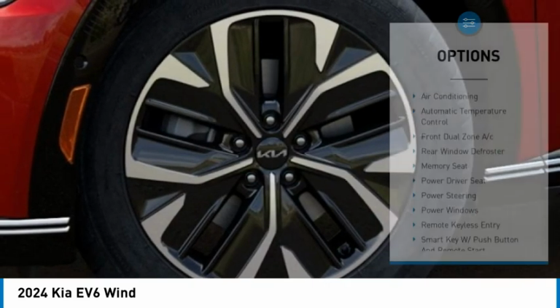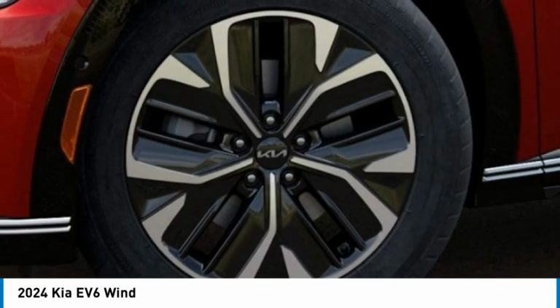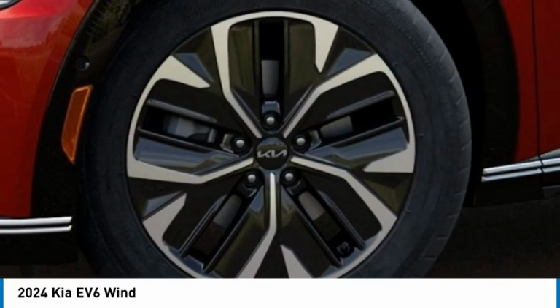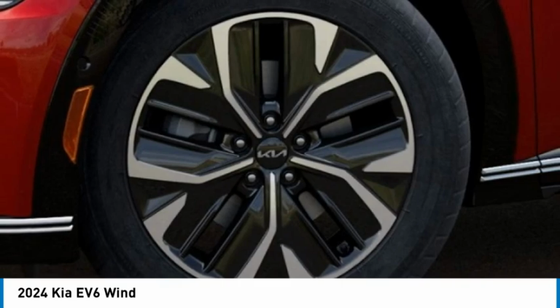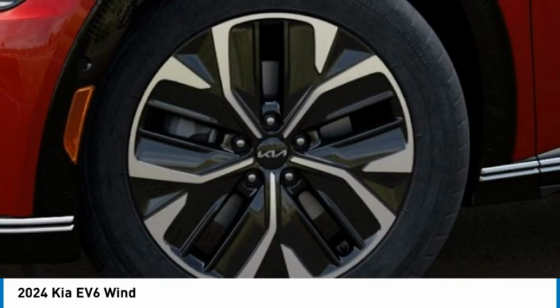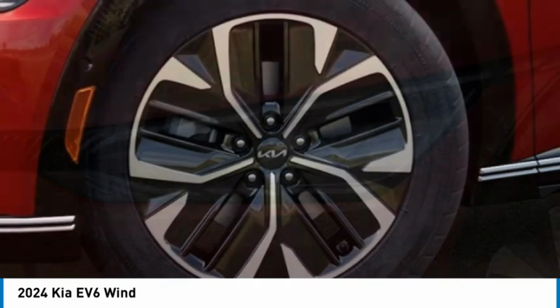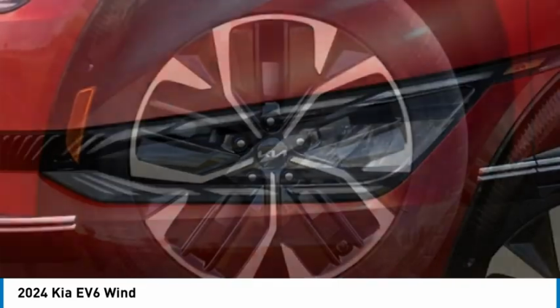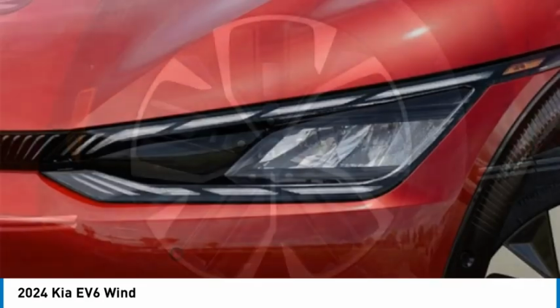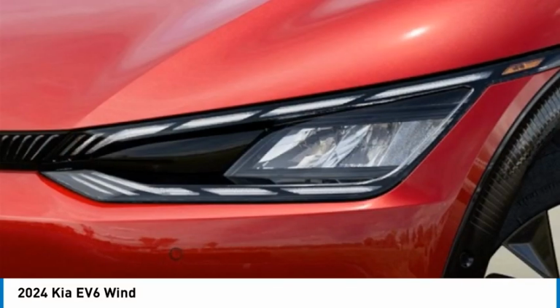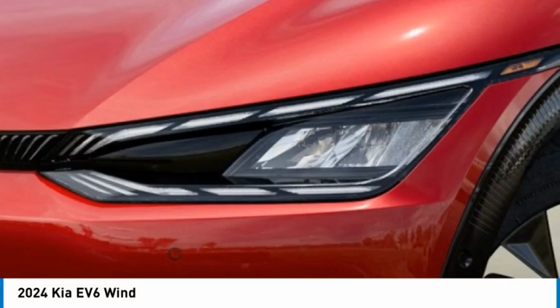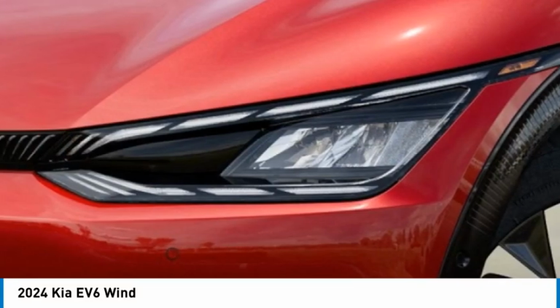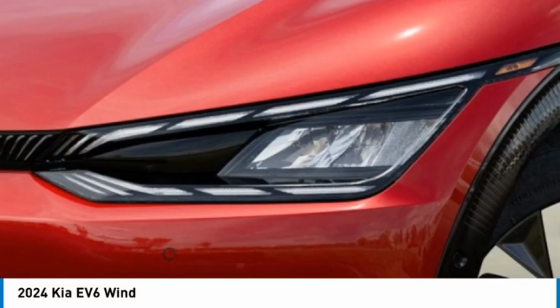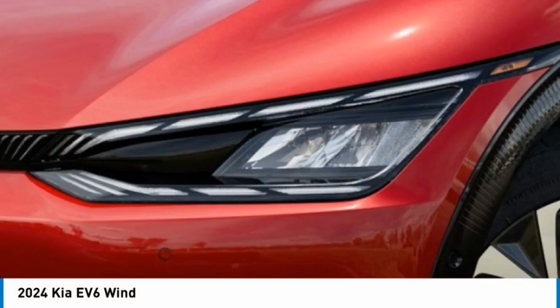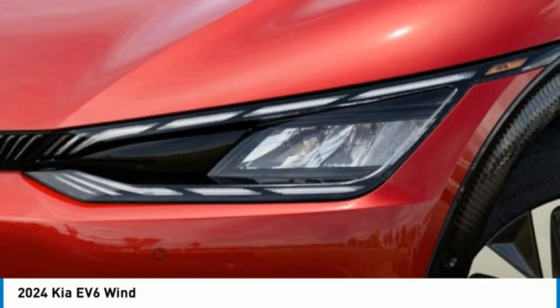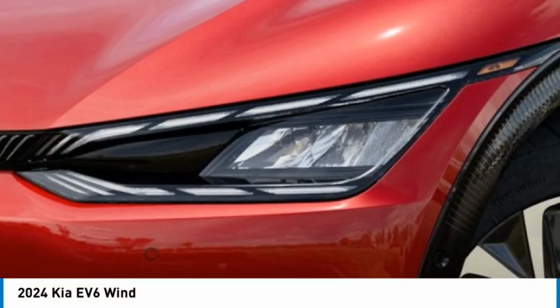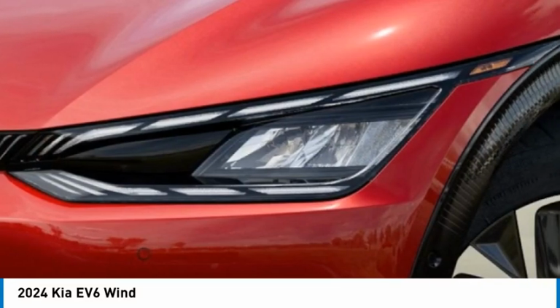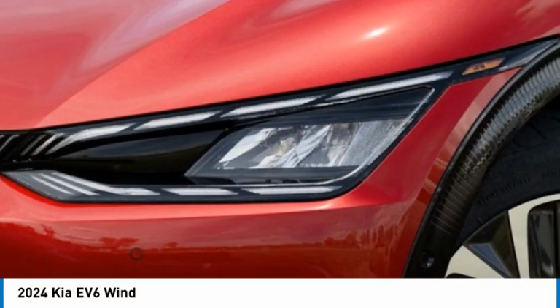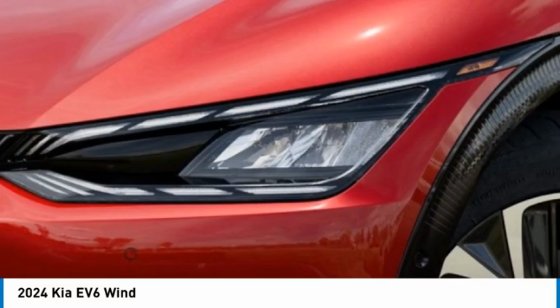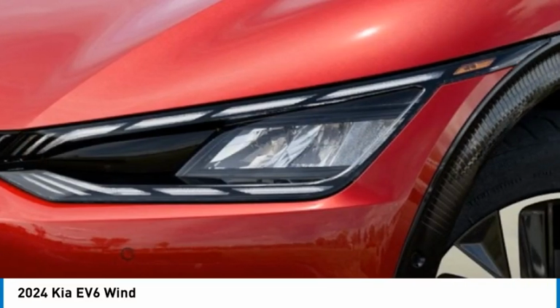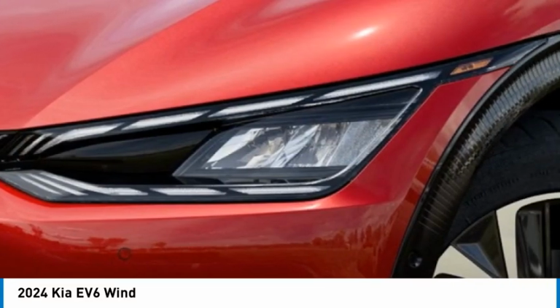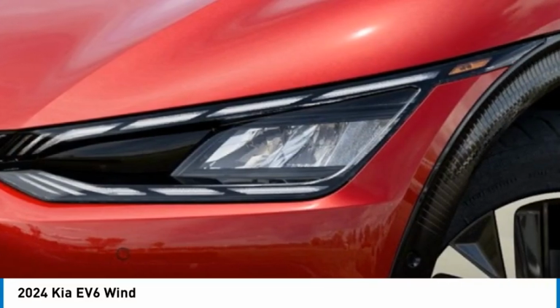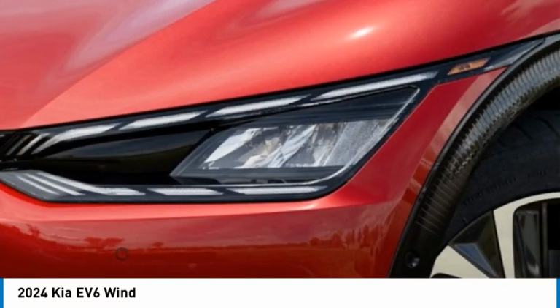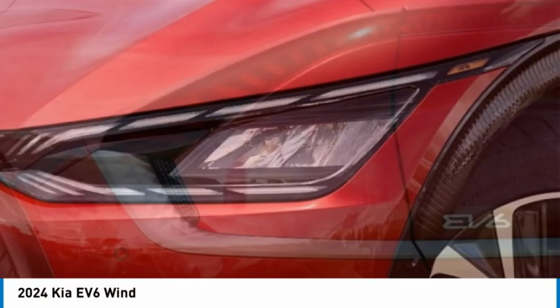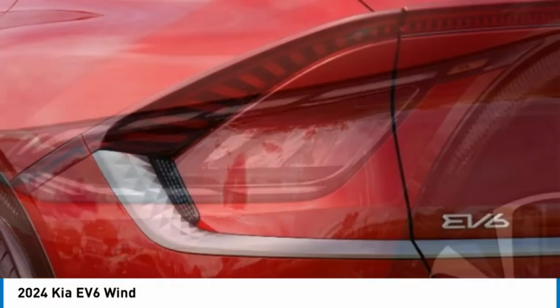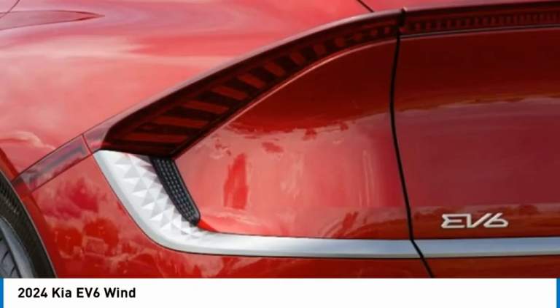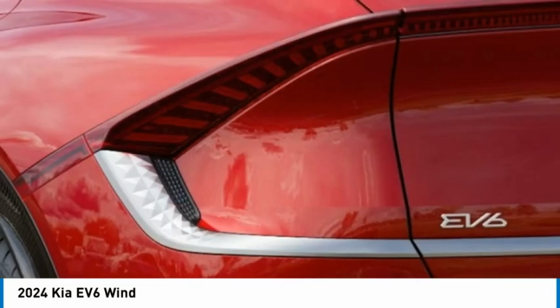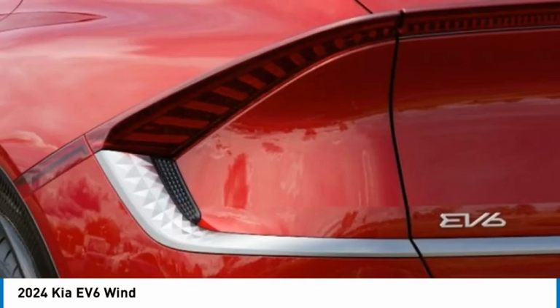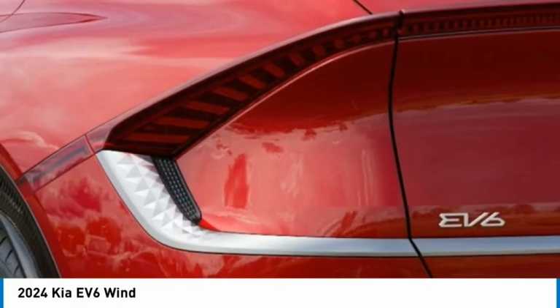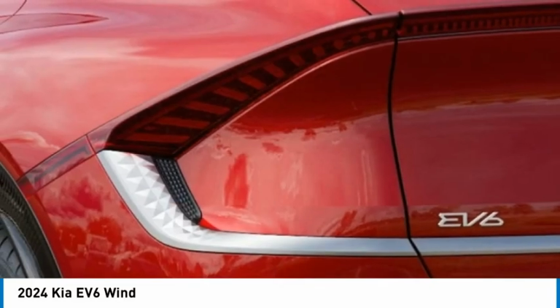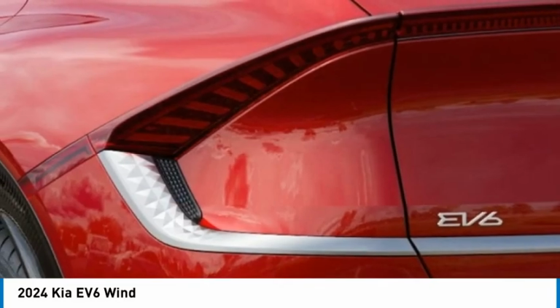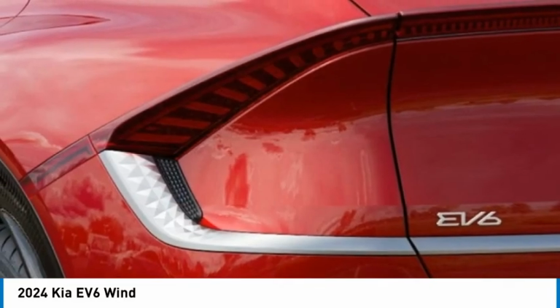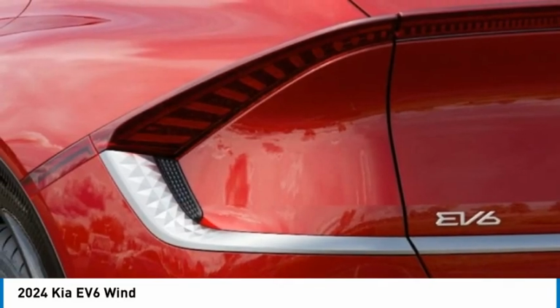Speed control, electronic stability control, traction control. Come take a test drive today.